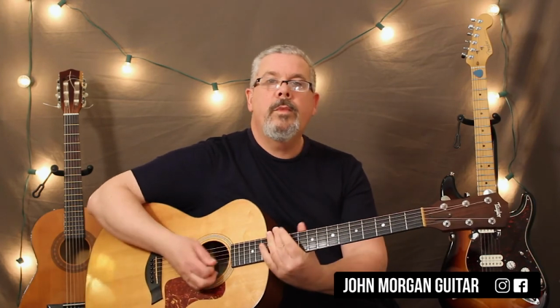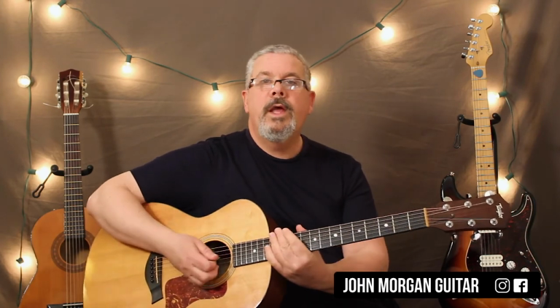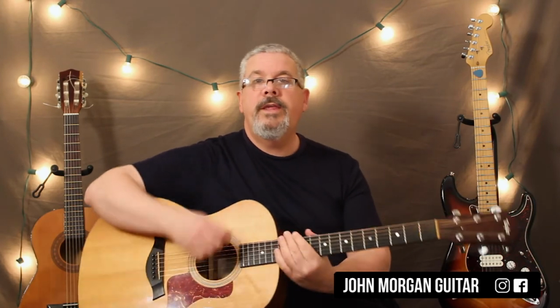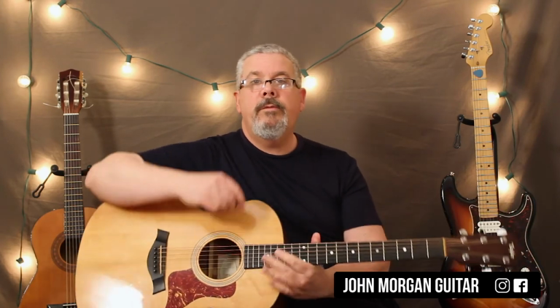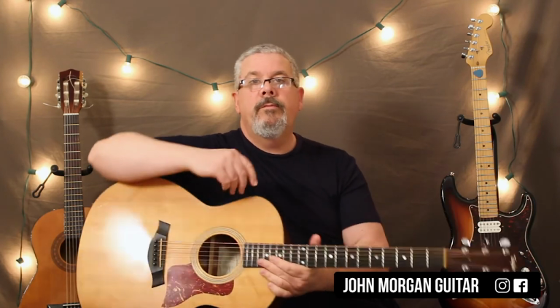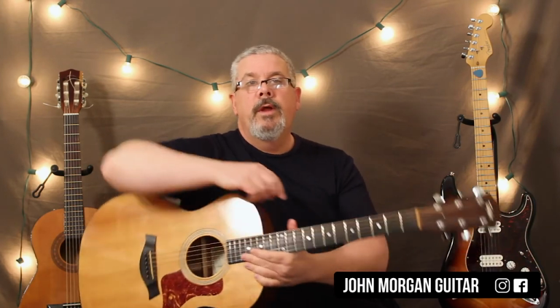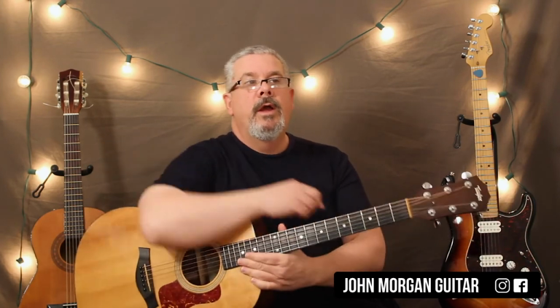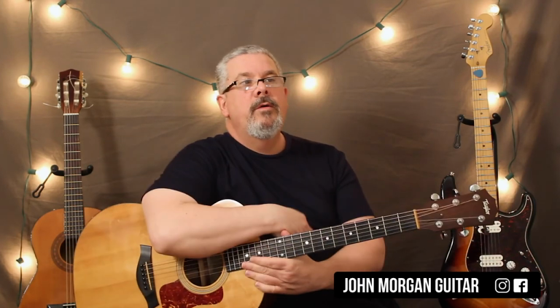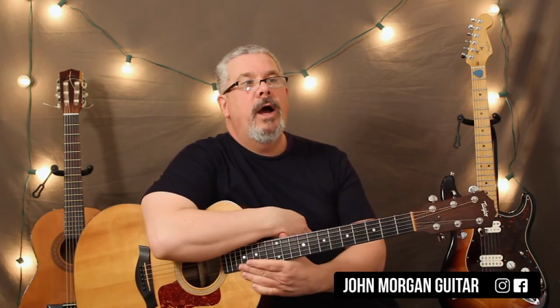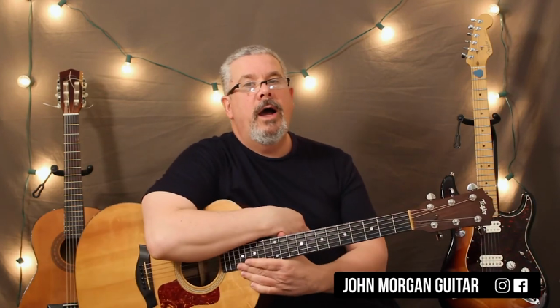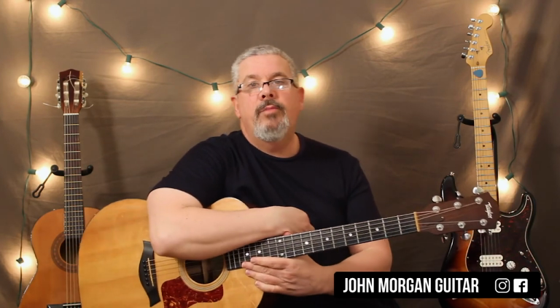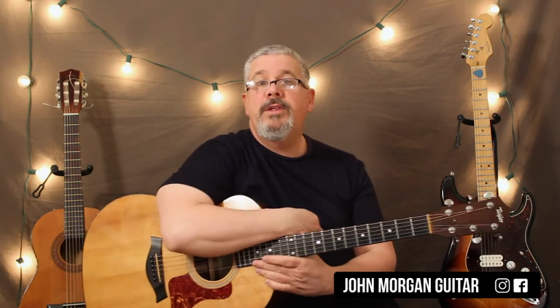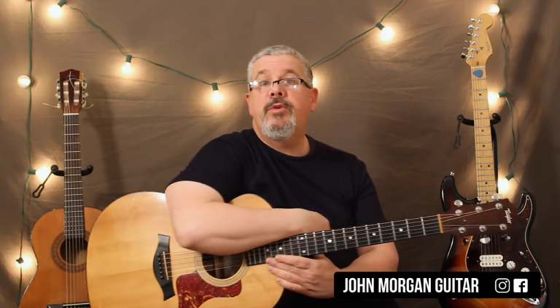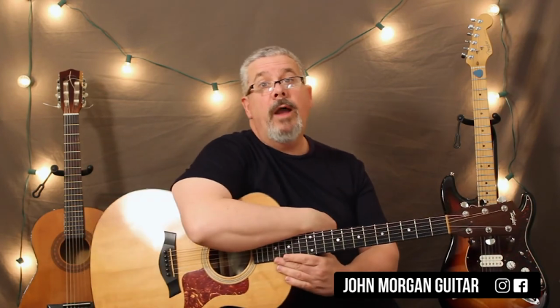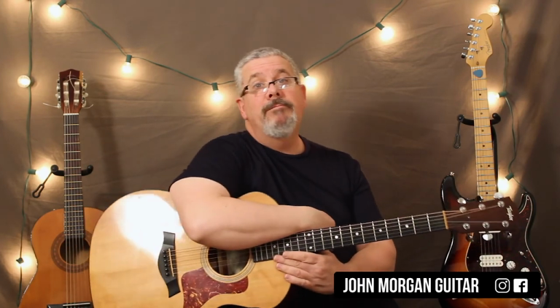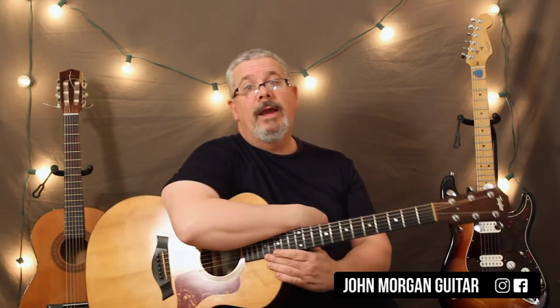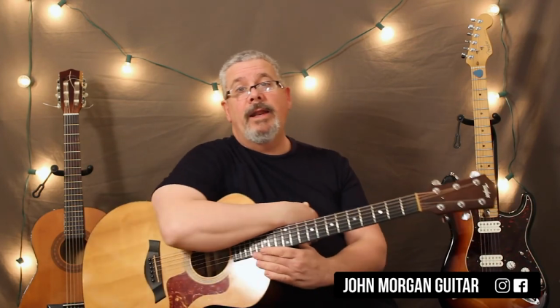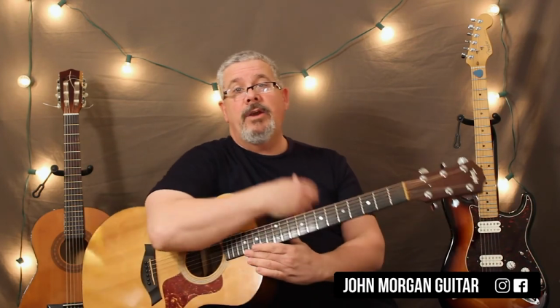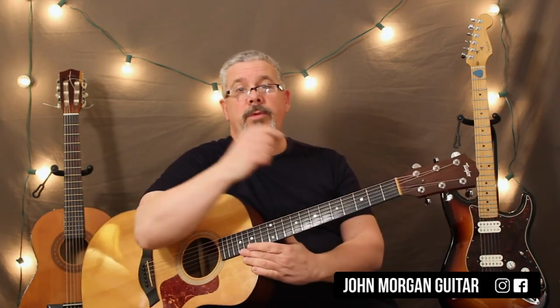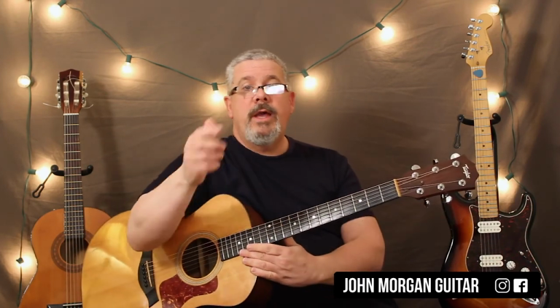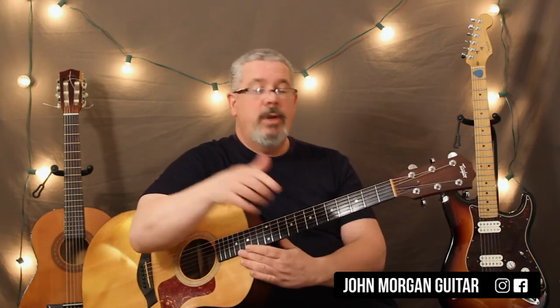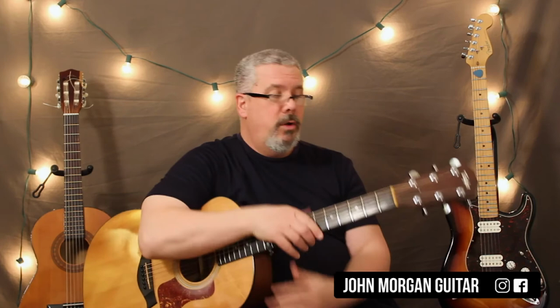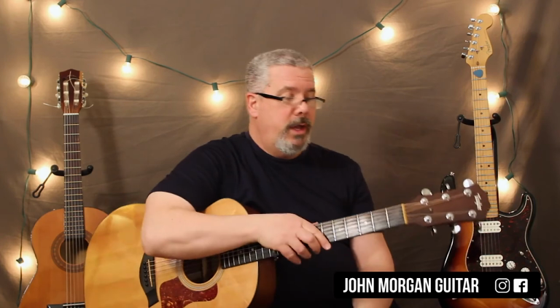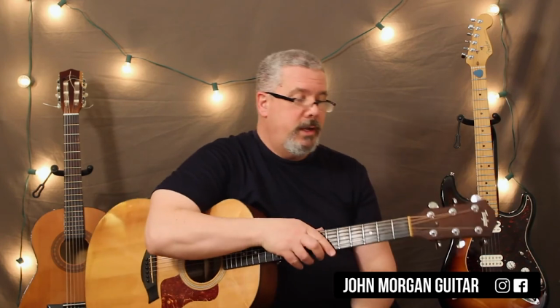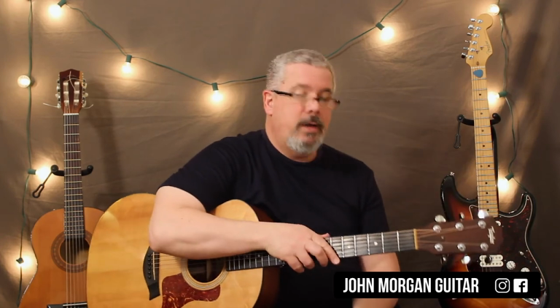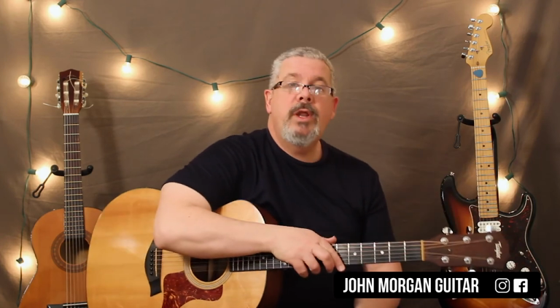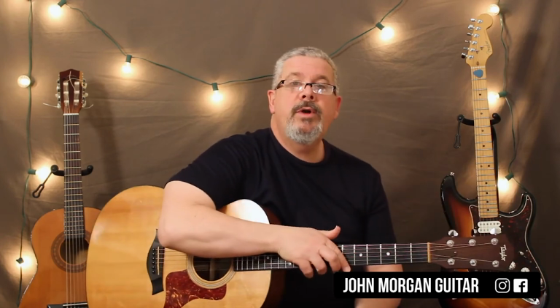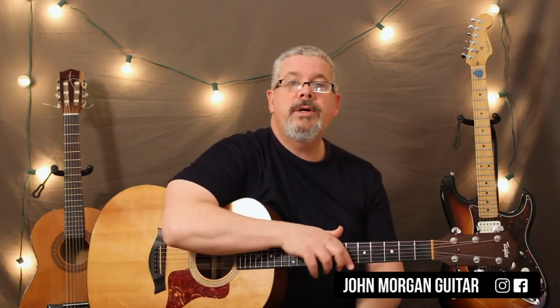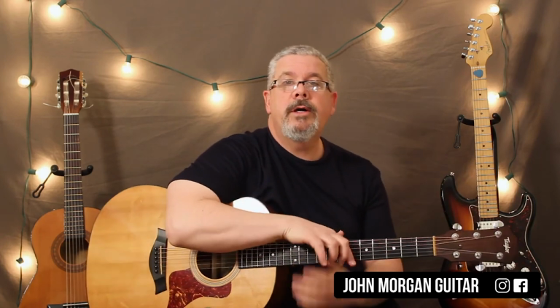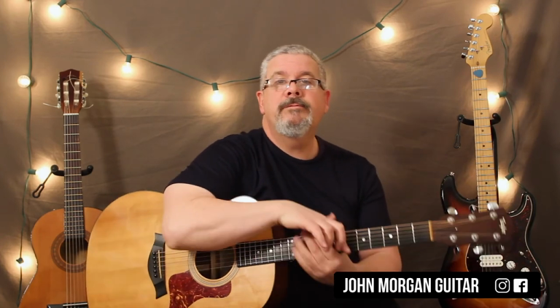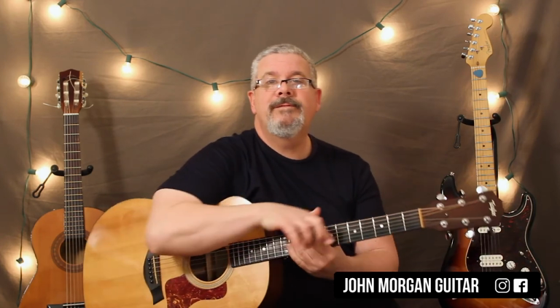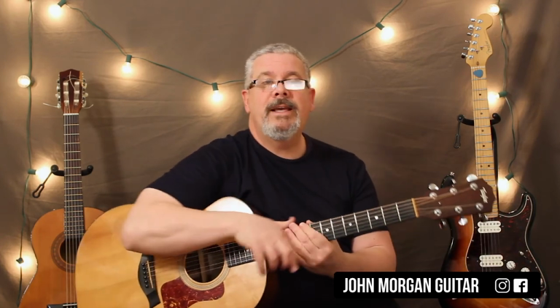Please subscribe, any comments down below, and play one guitar. Thanks.